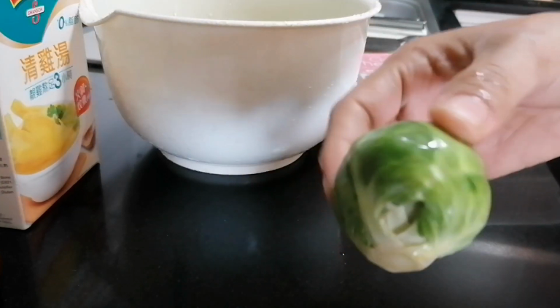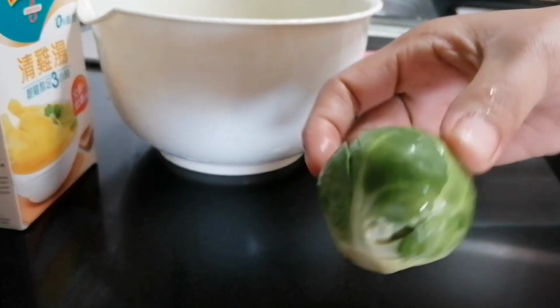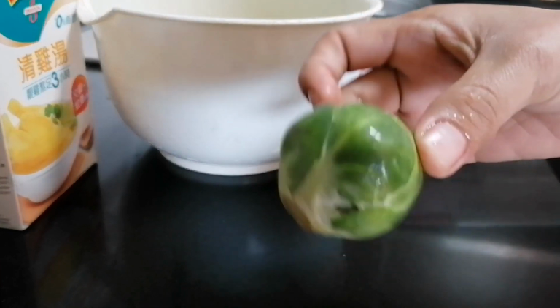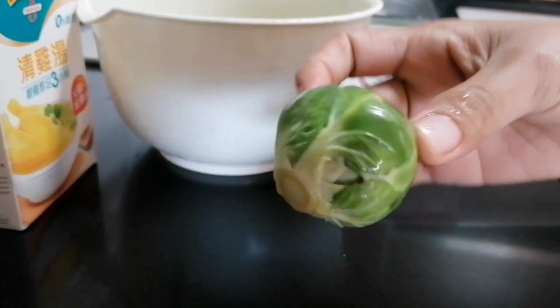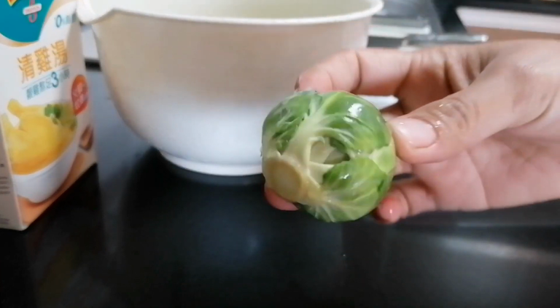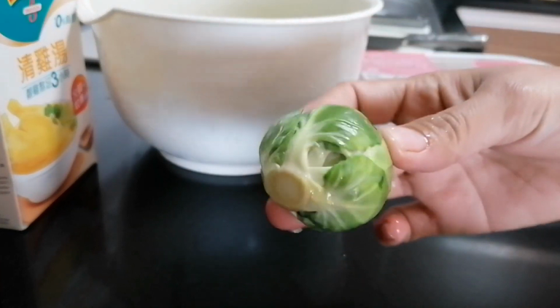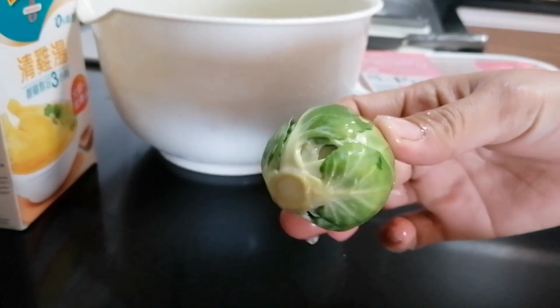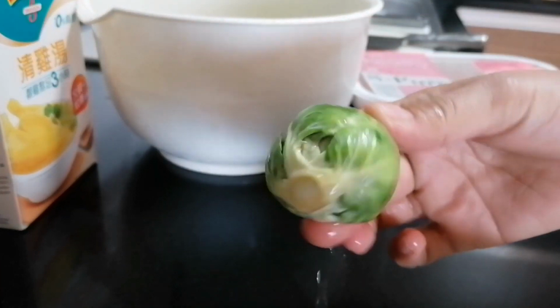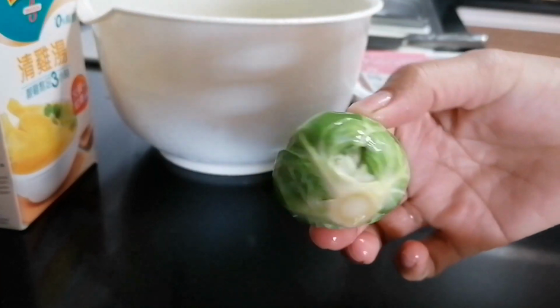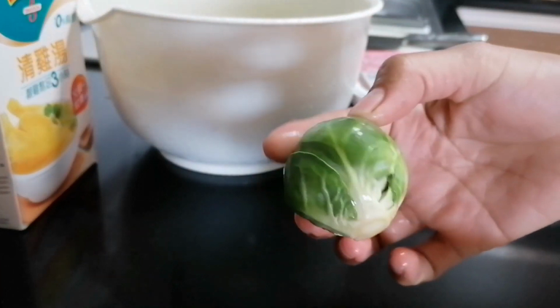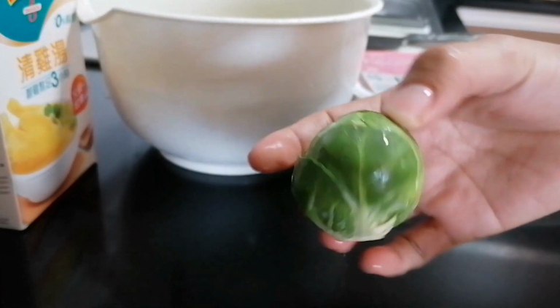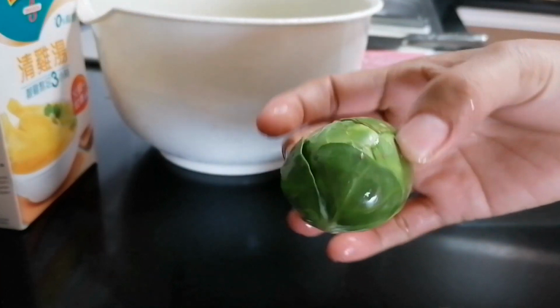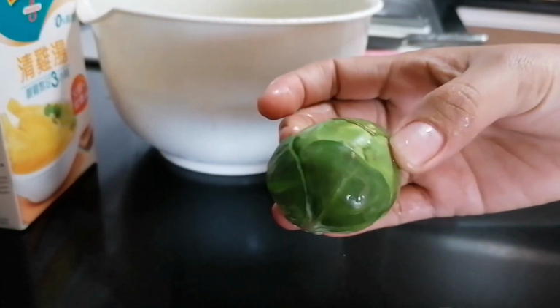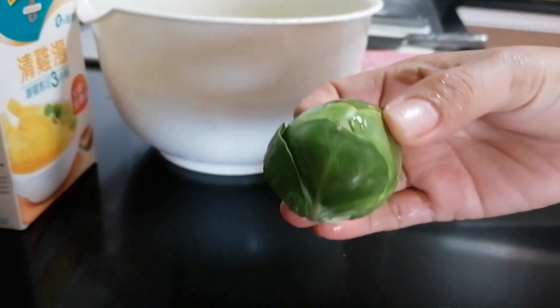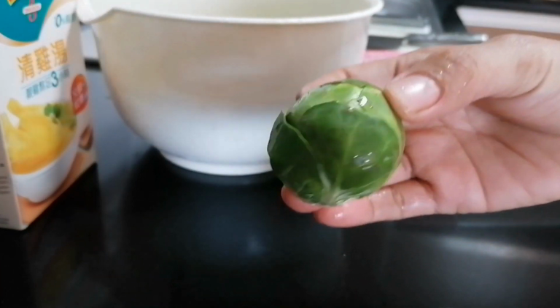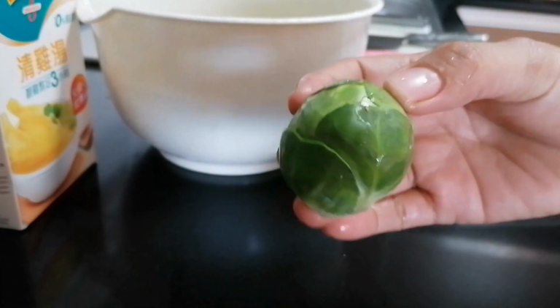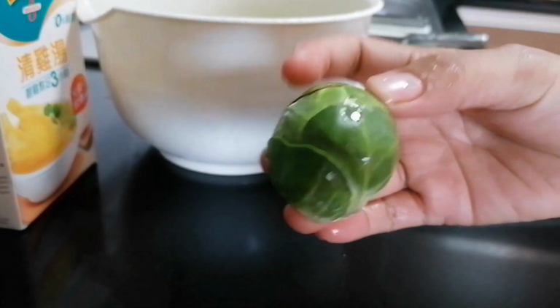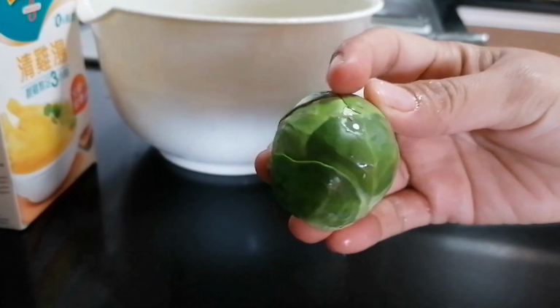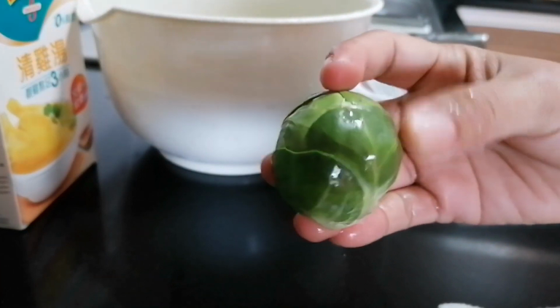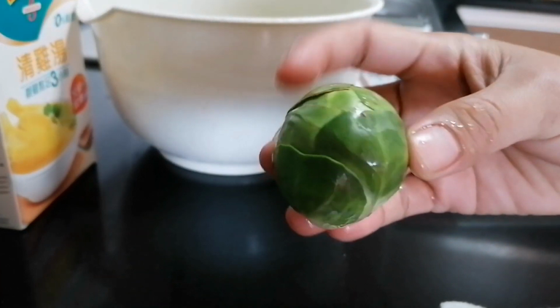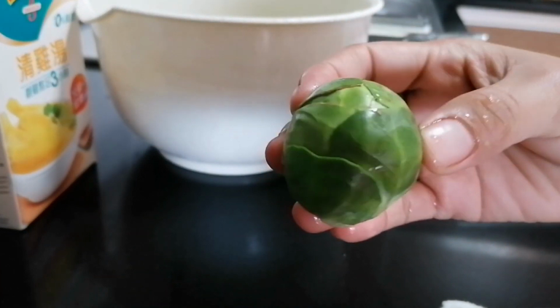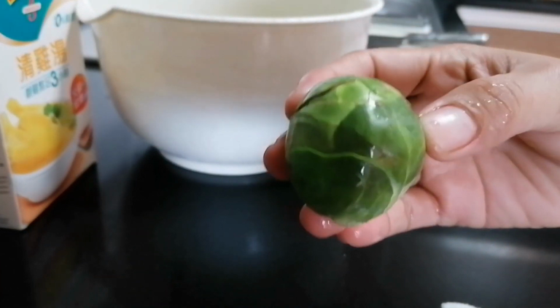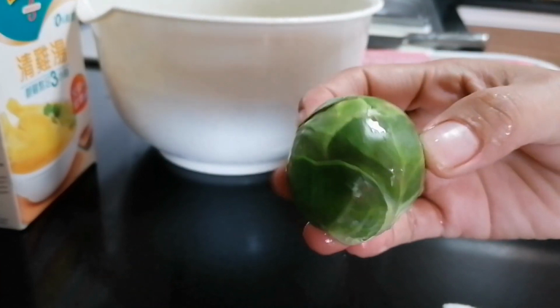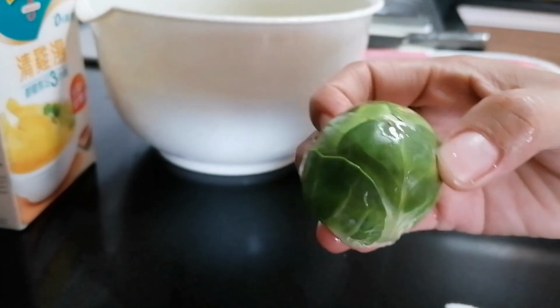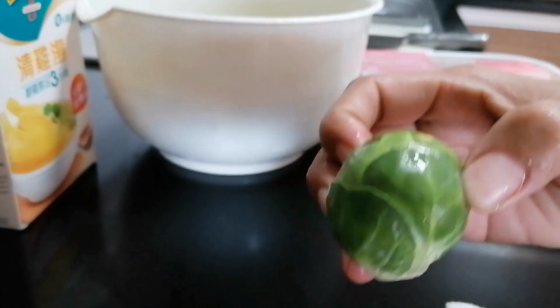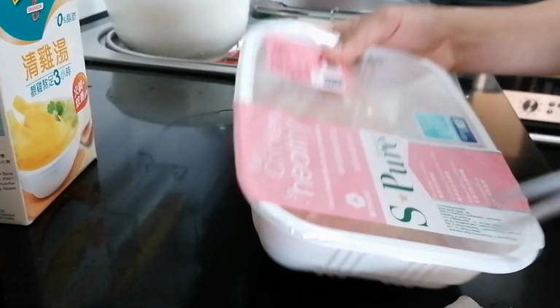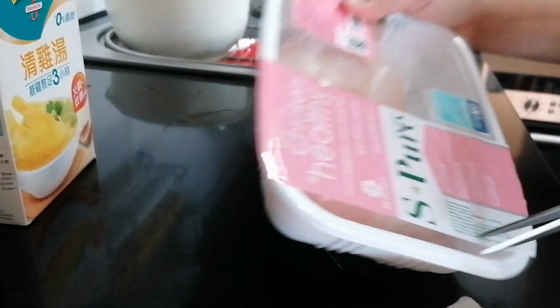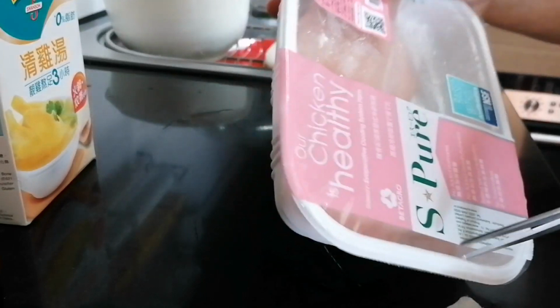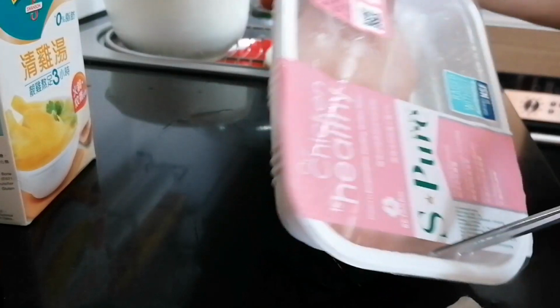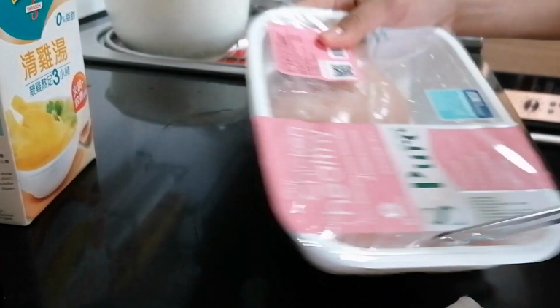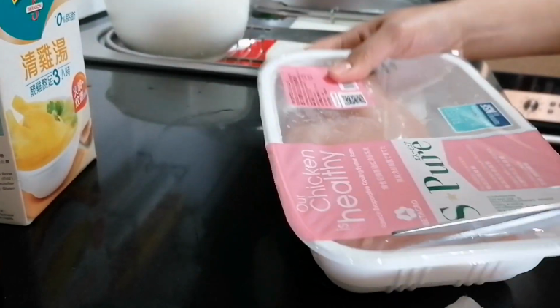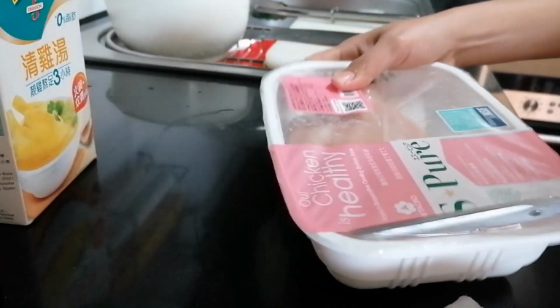Binabad ko na siya sa tubig. Binabad ko siya sa tubig. Chicken, and...